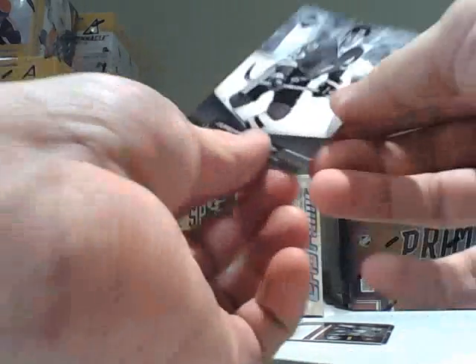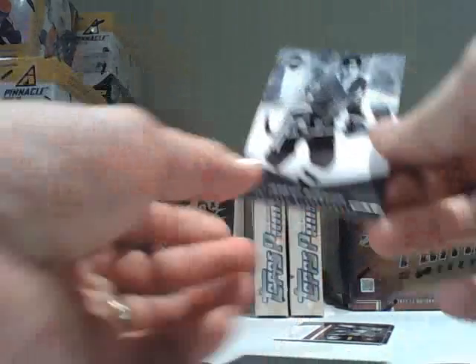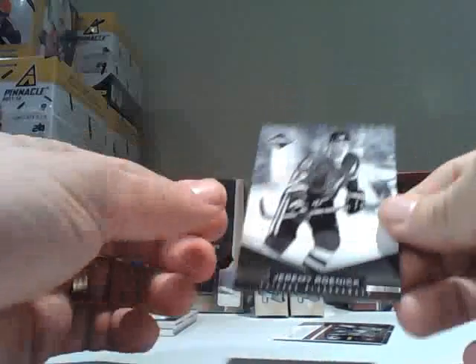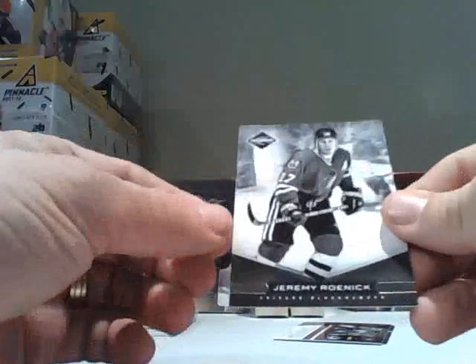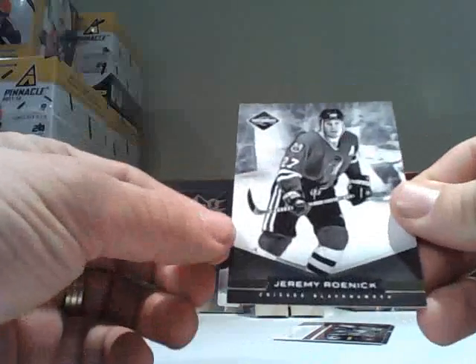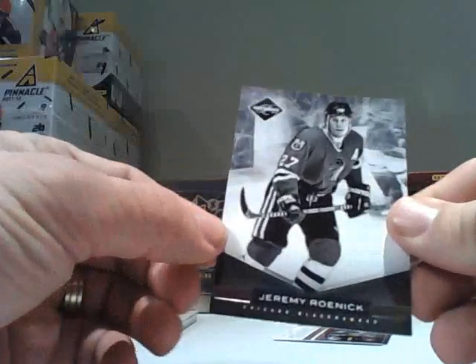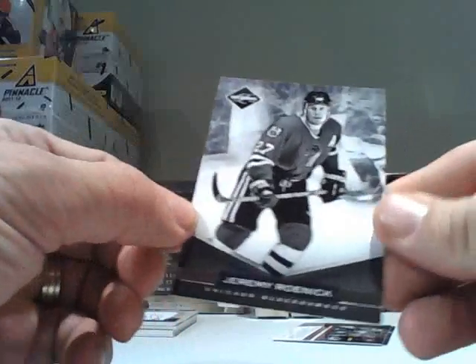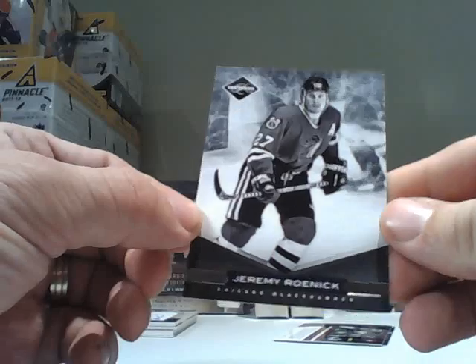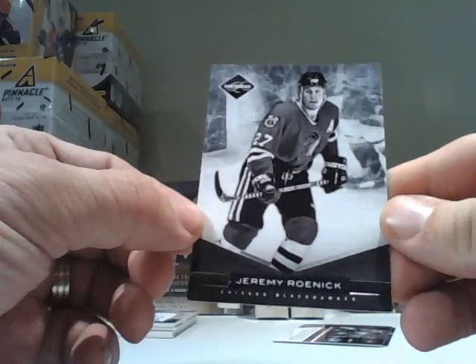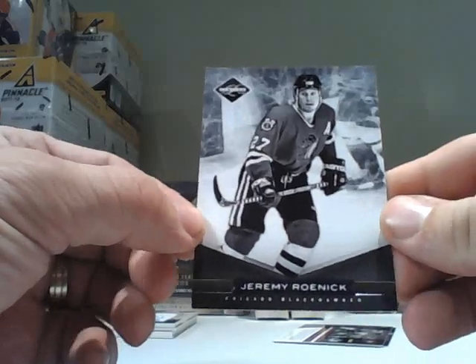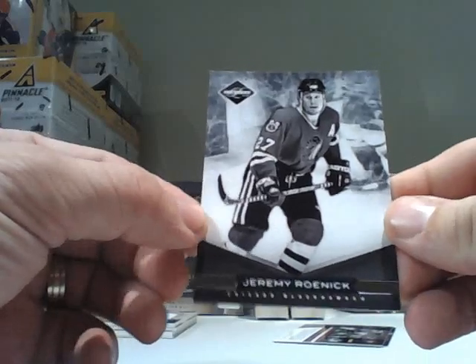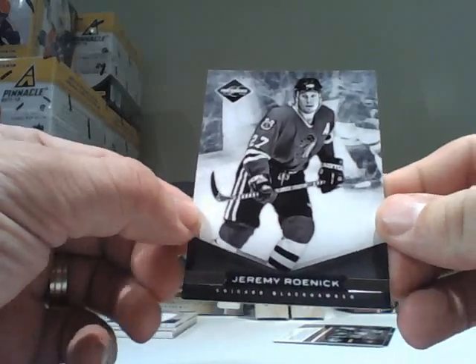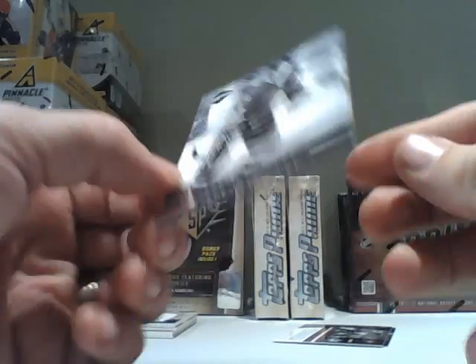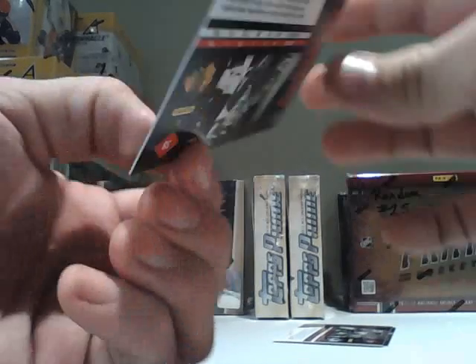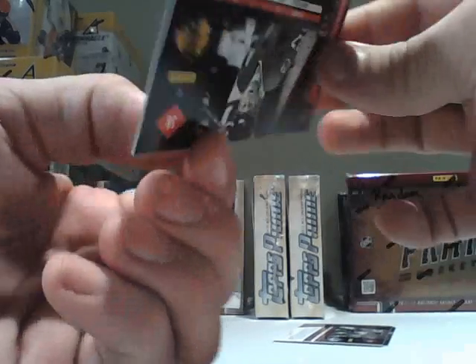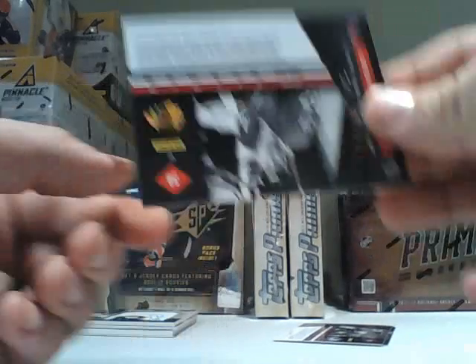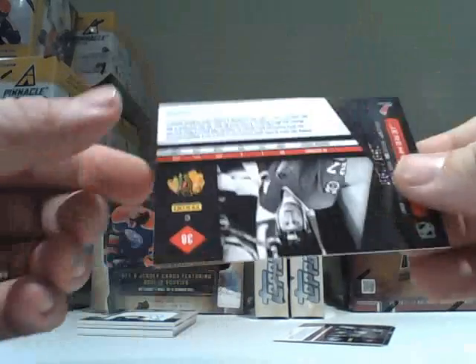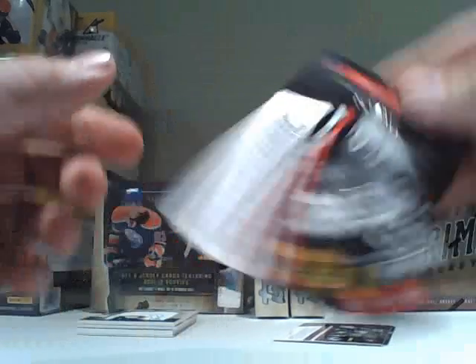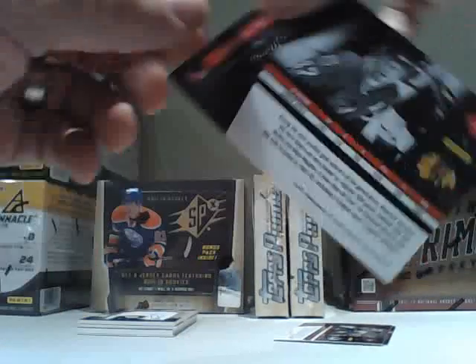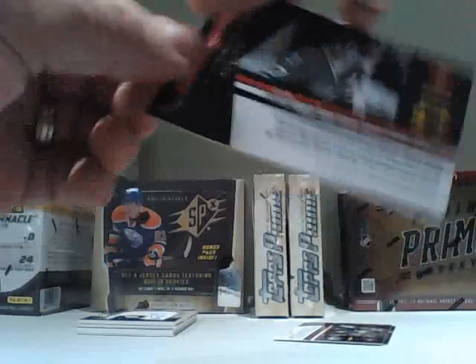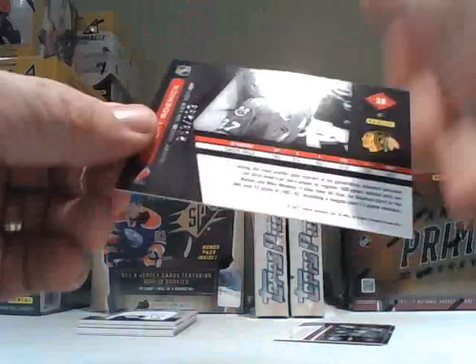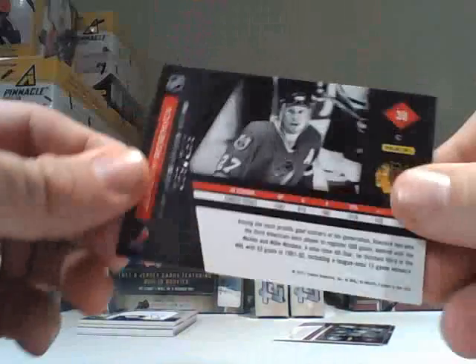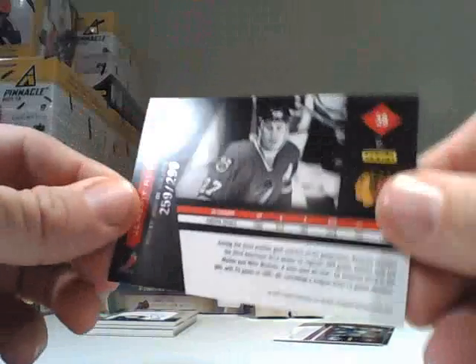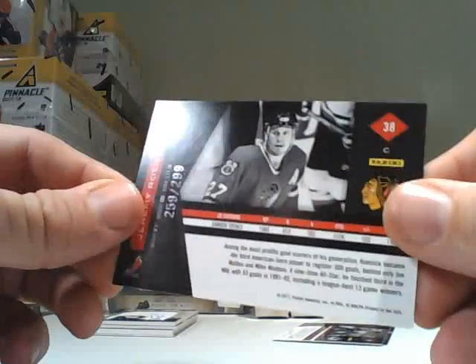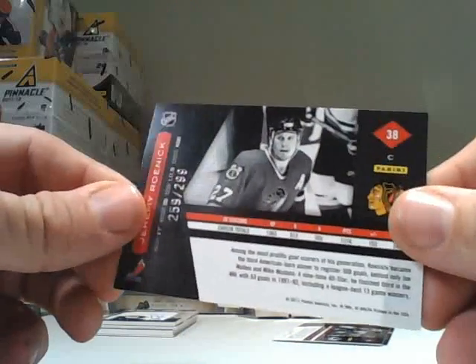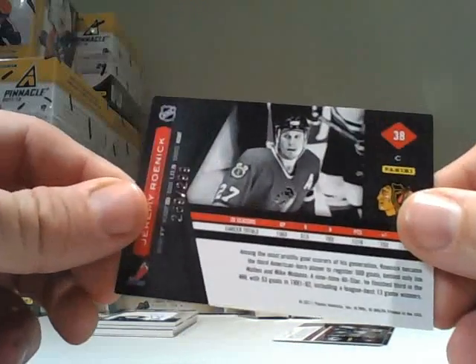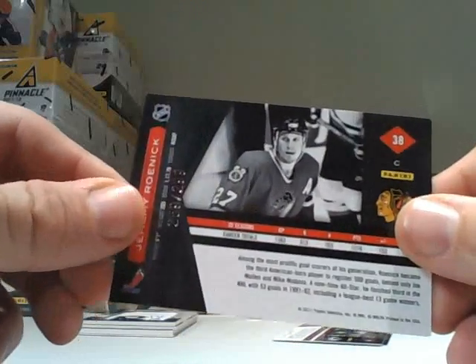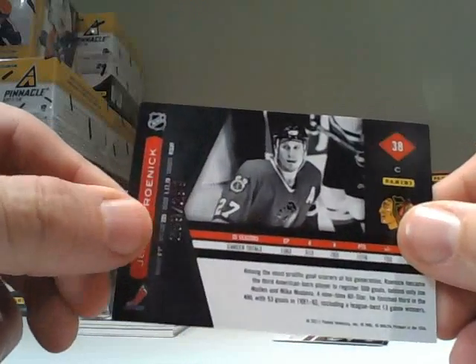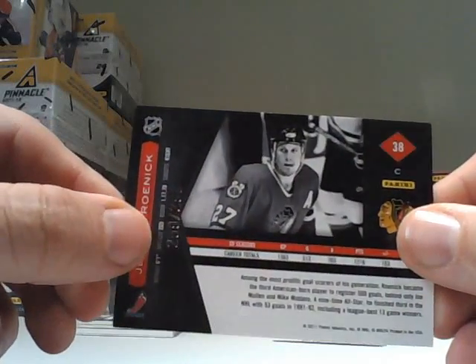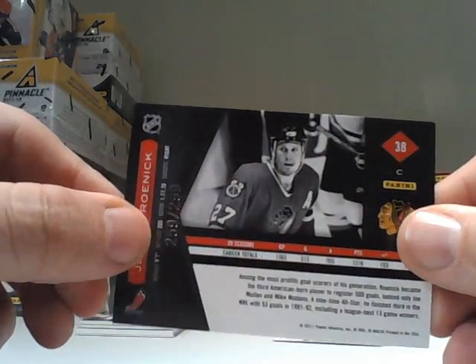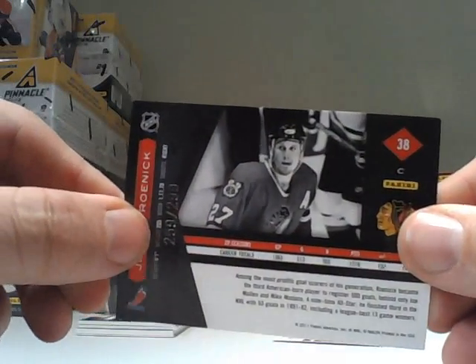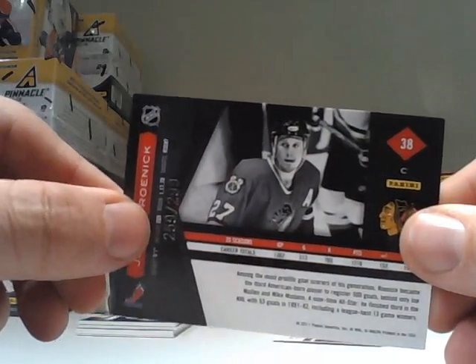For the Chicago Blackhawks, the Jeremy Roenick base card, numbered 259 out of 299.